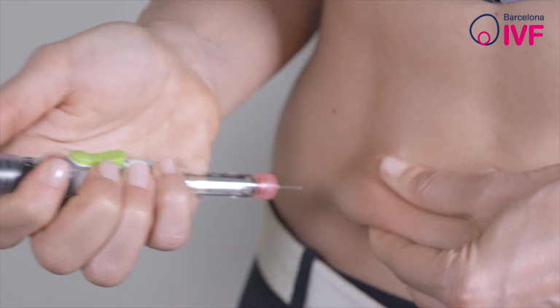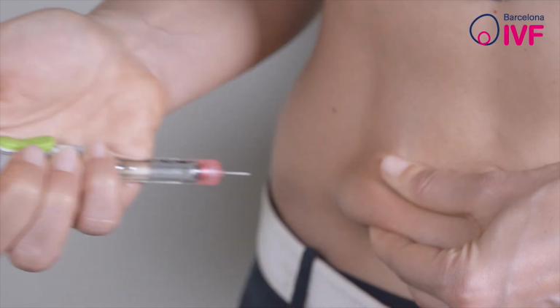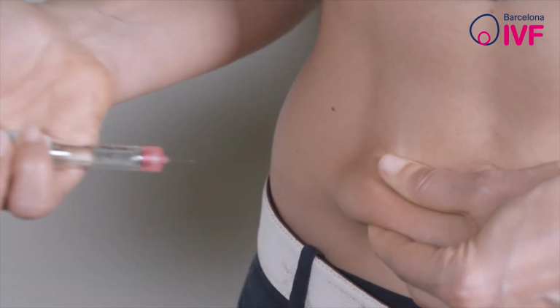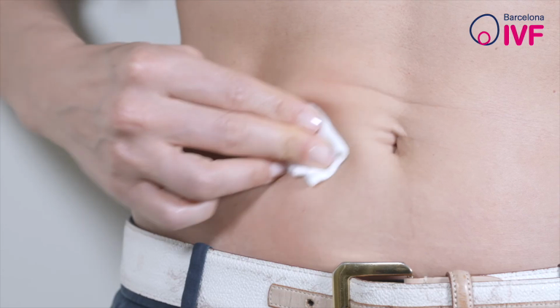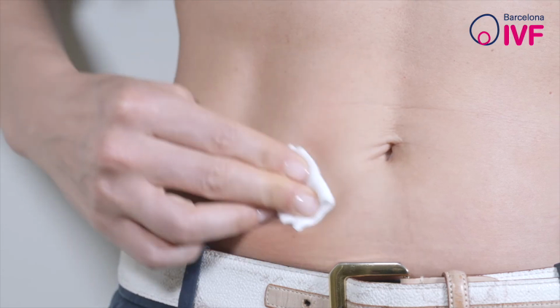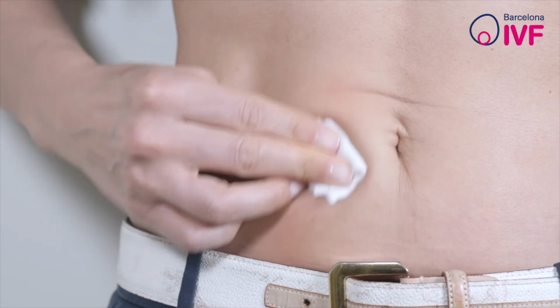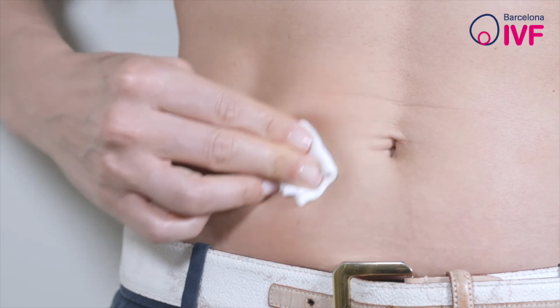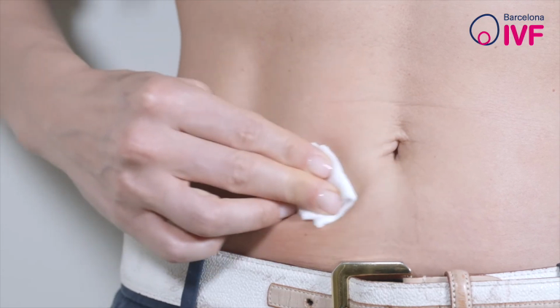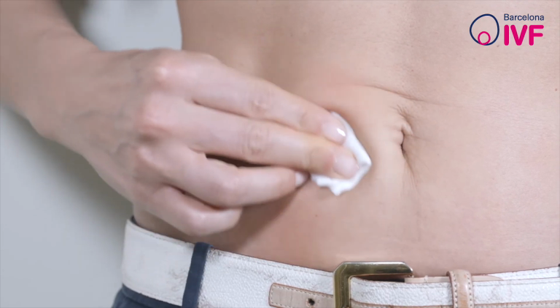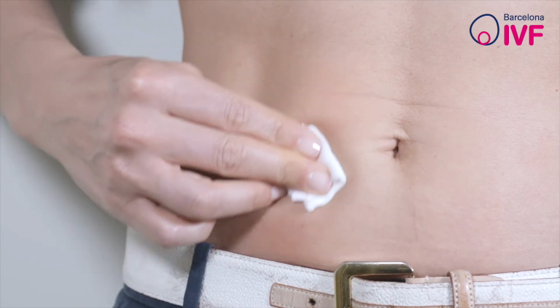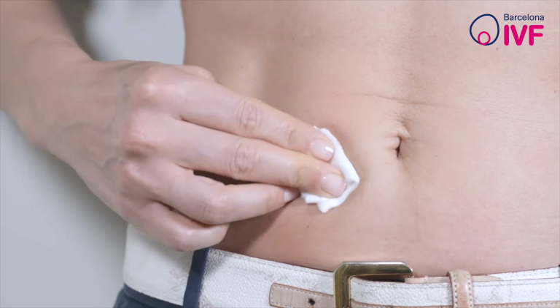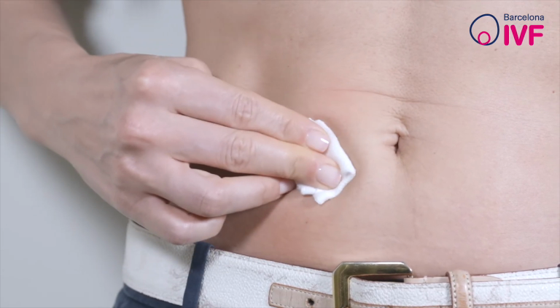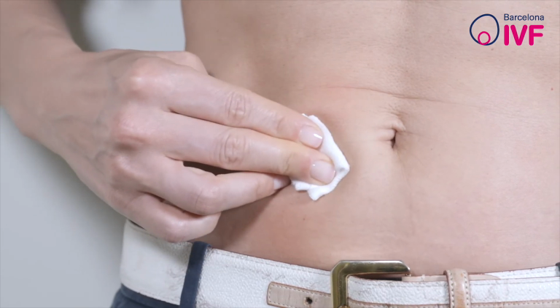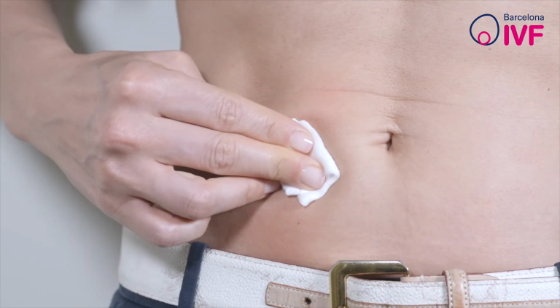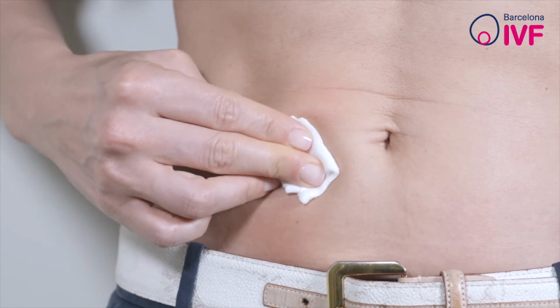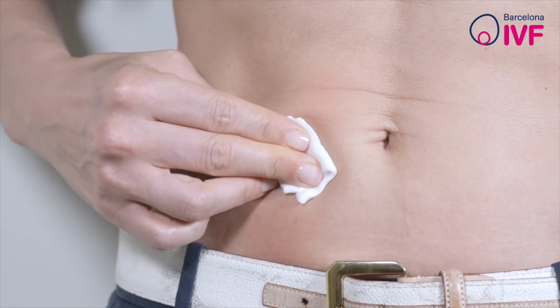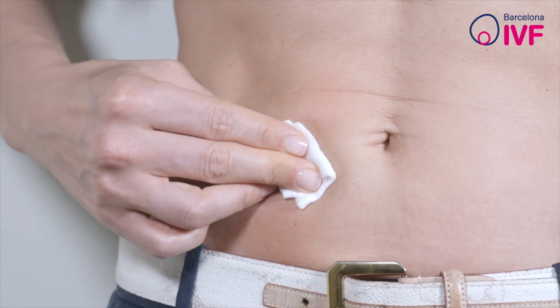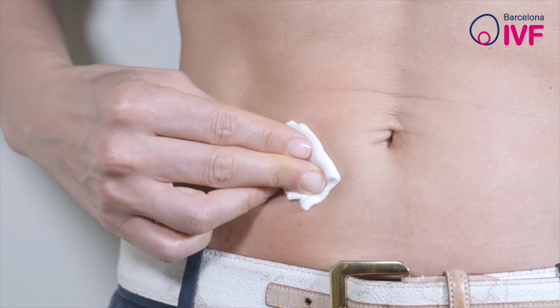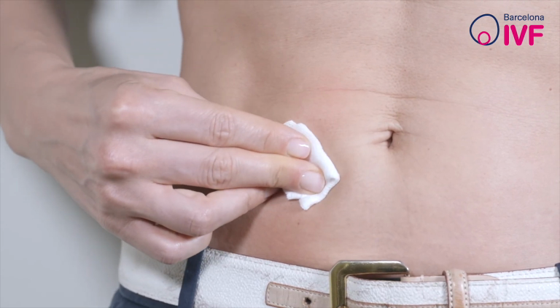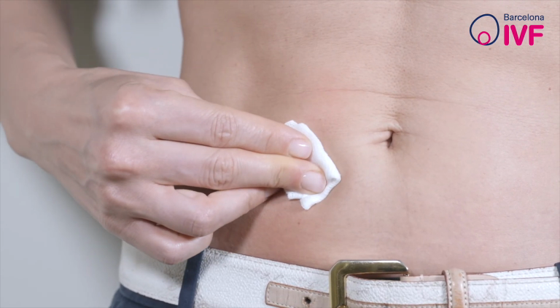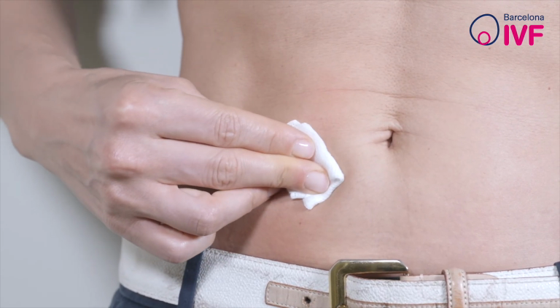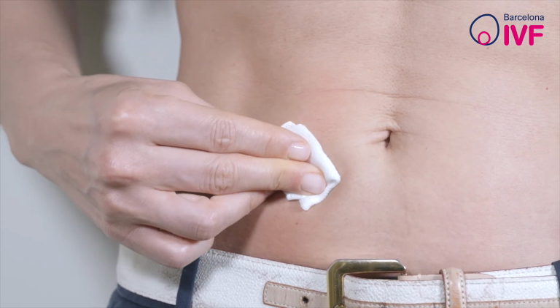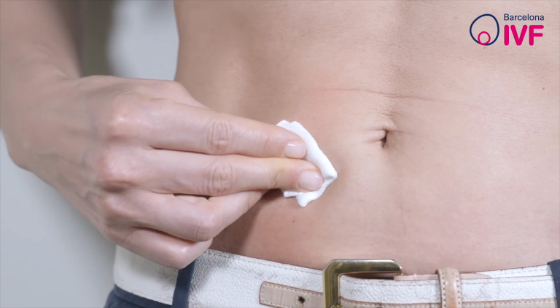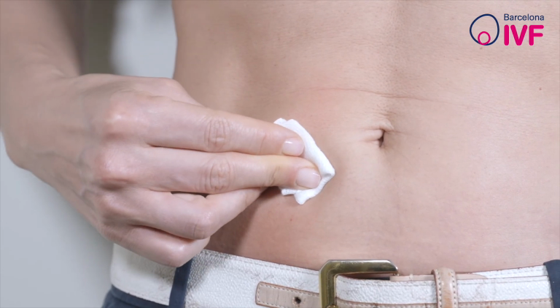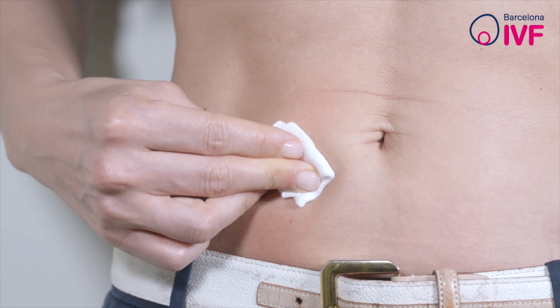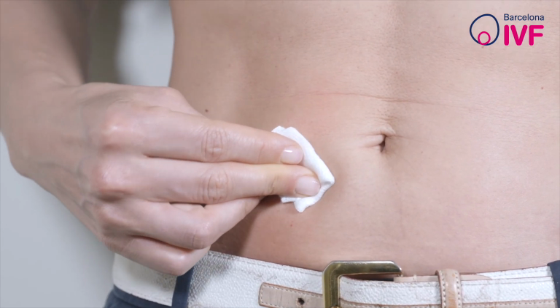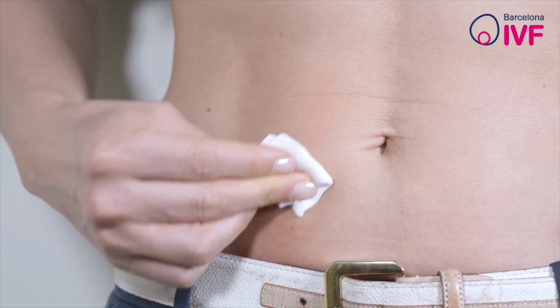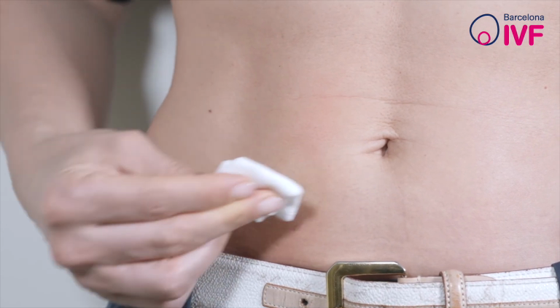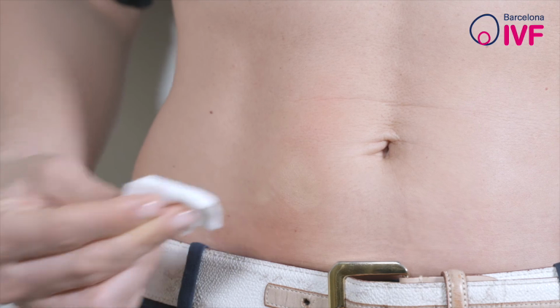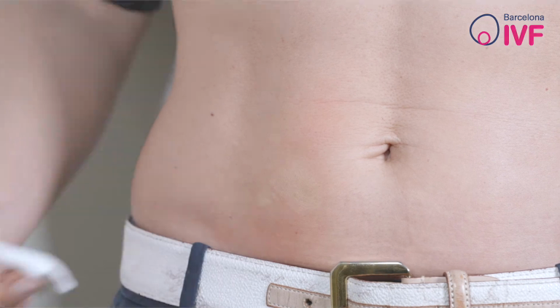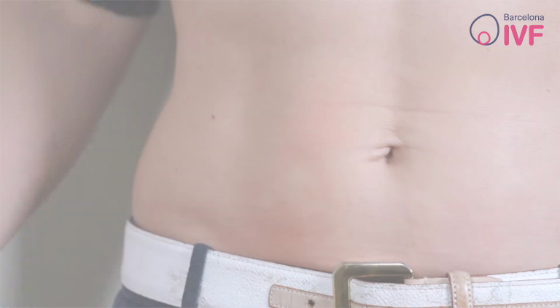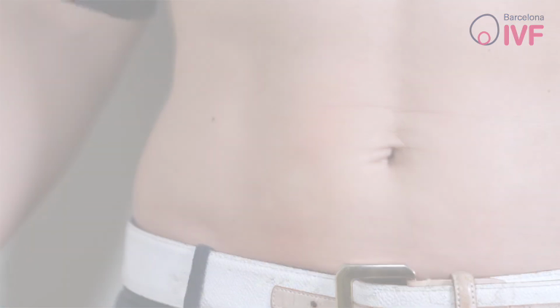Push the plunger located on the side of the pen all the way in, then gently withdraw the needle and put pressure on the injection site for a few seconds.